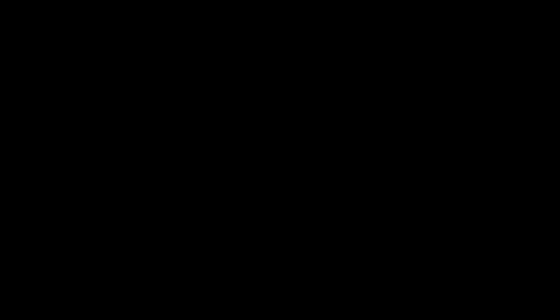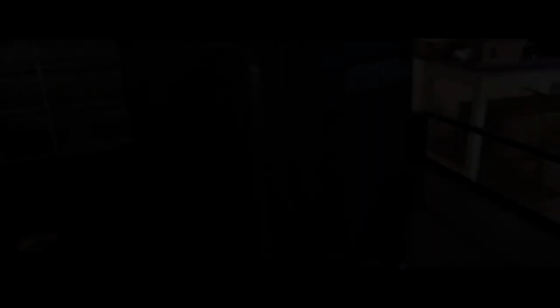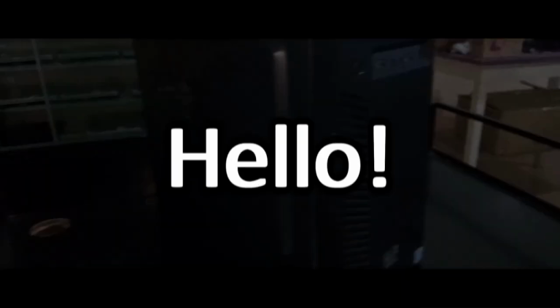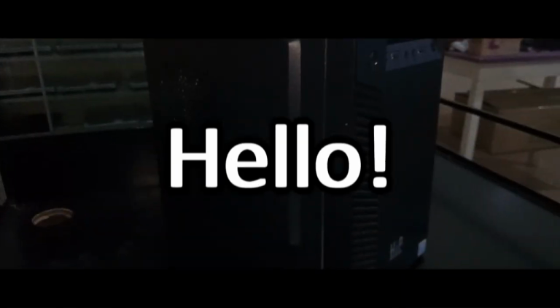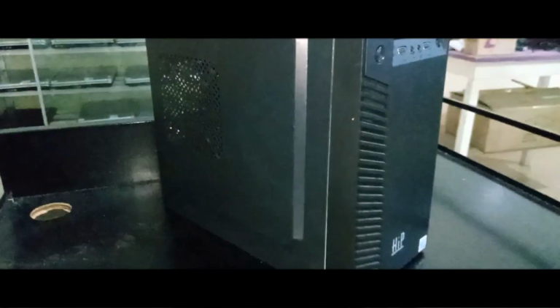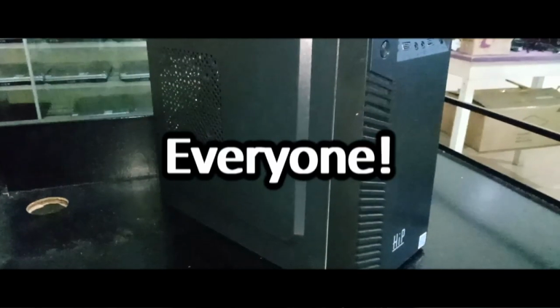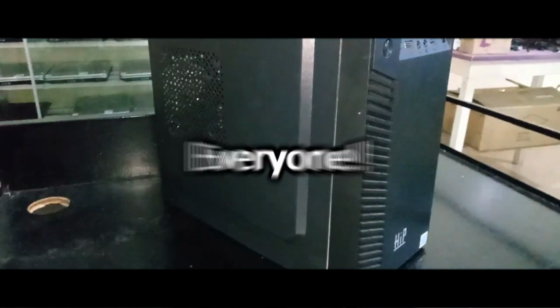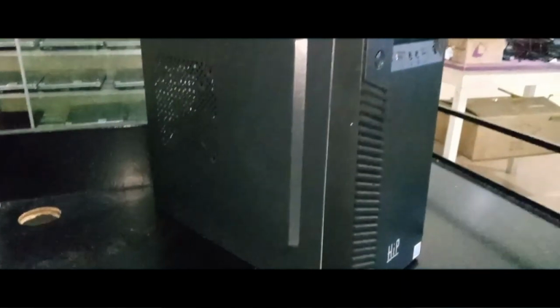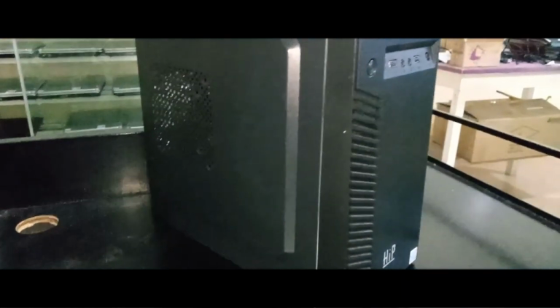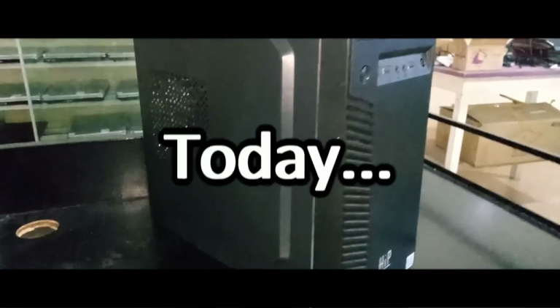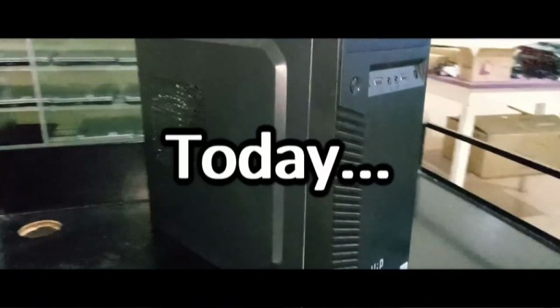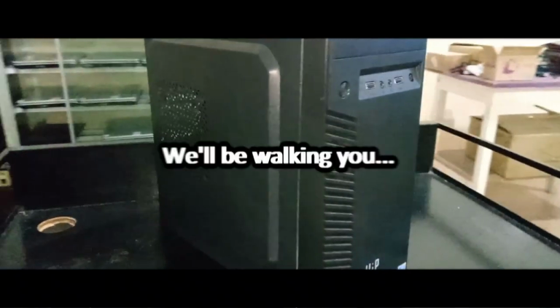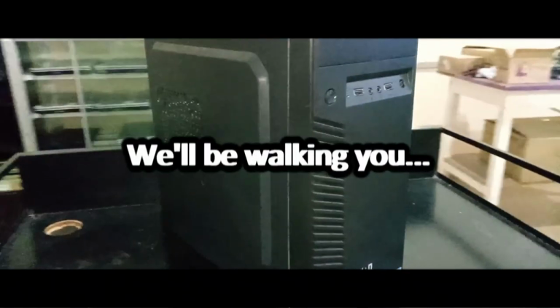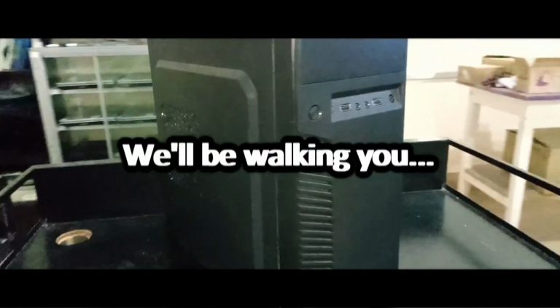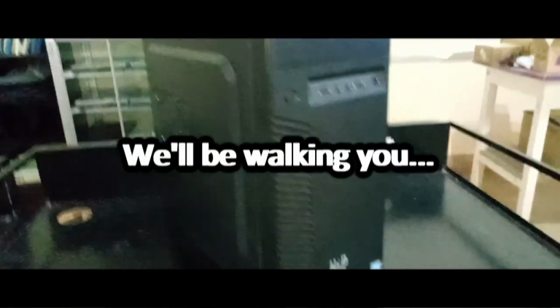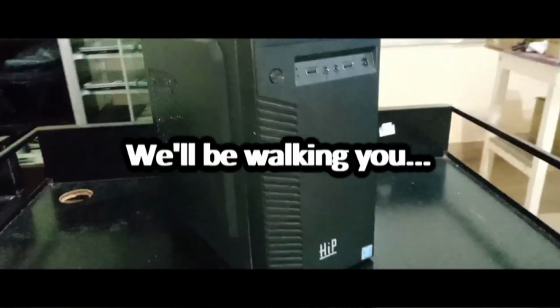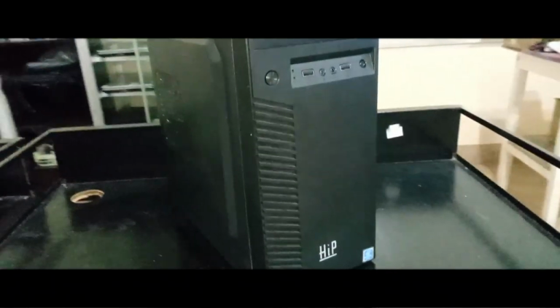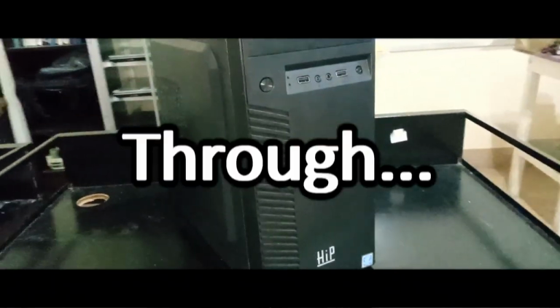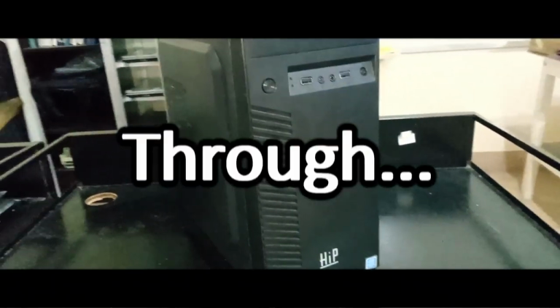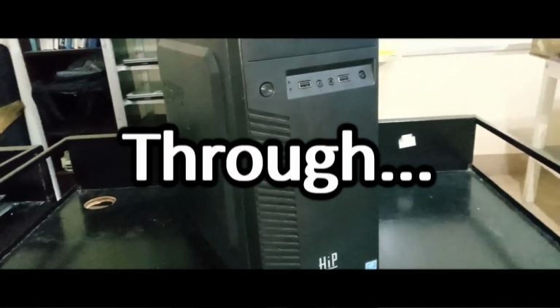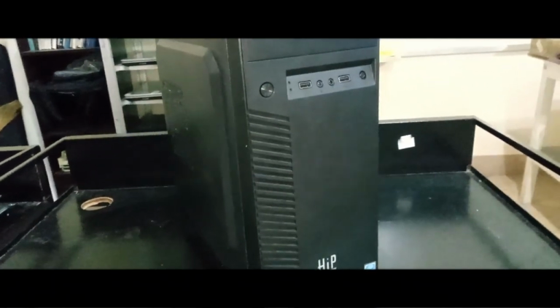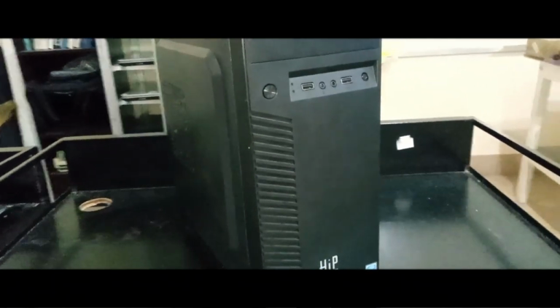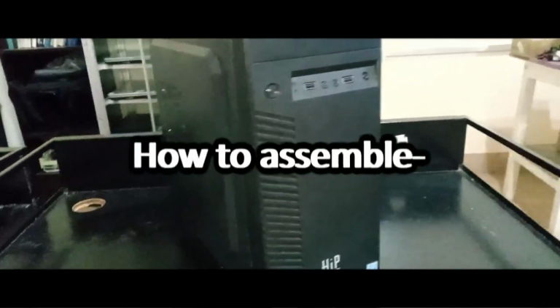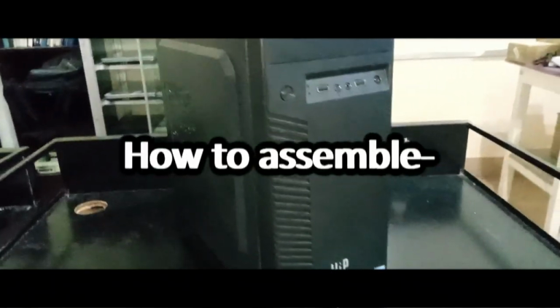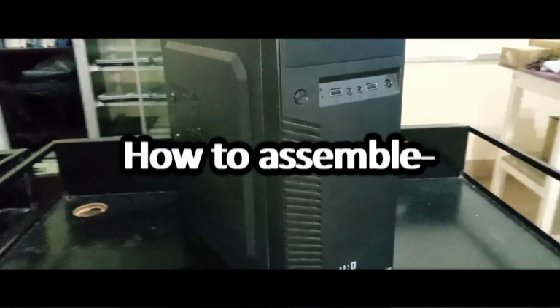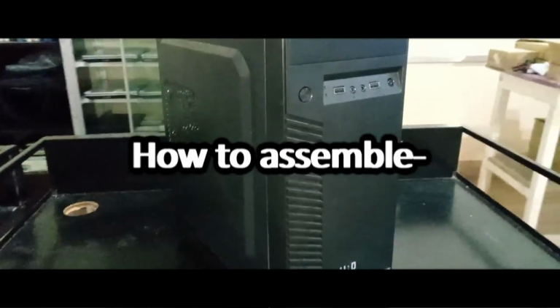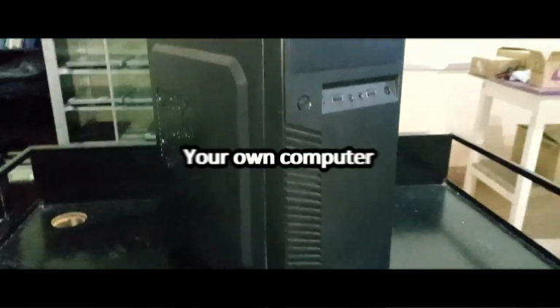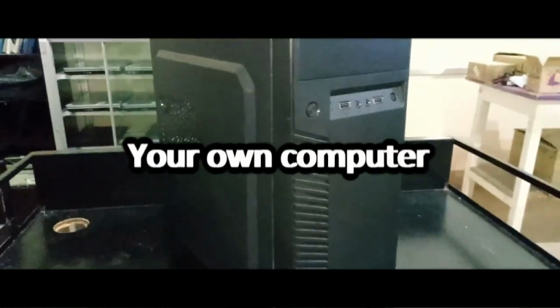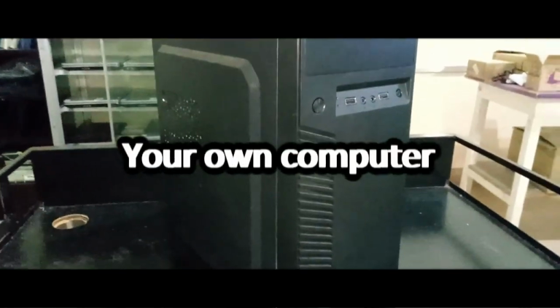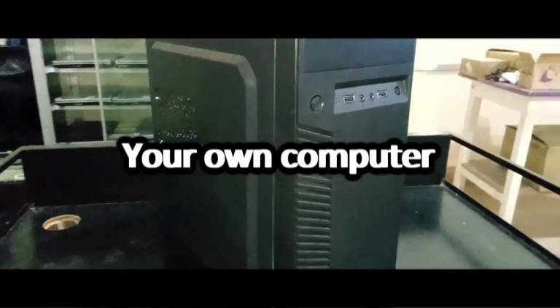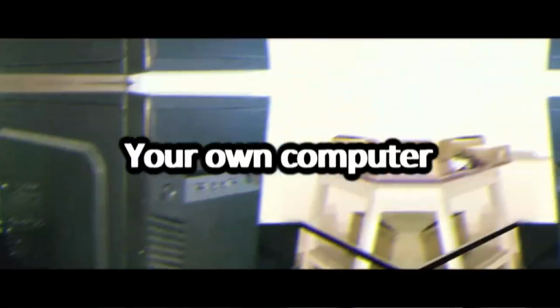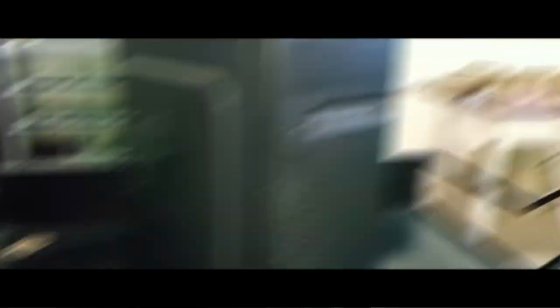Hello everyone! Today we'll be walking you through how to assemble your own computer.